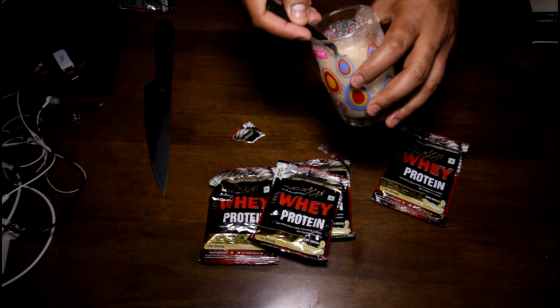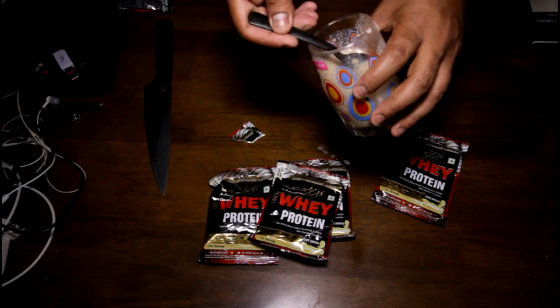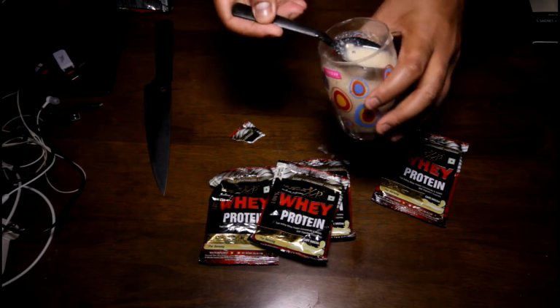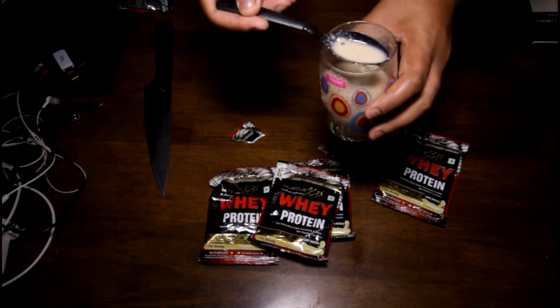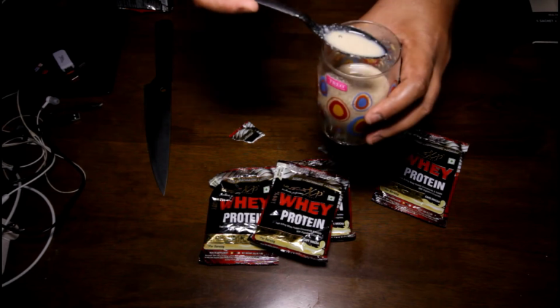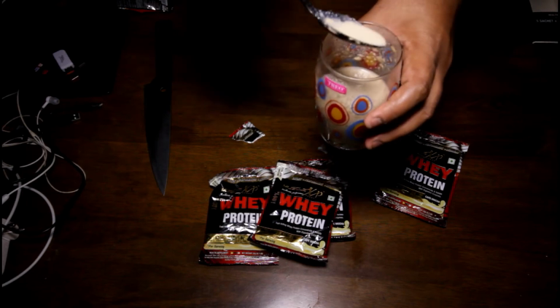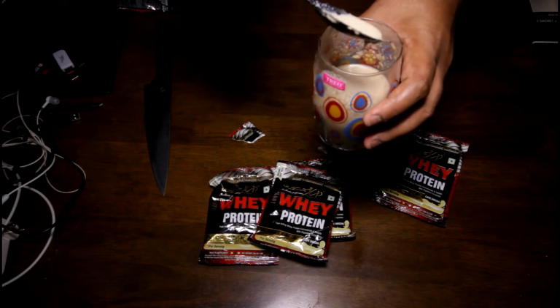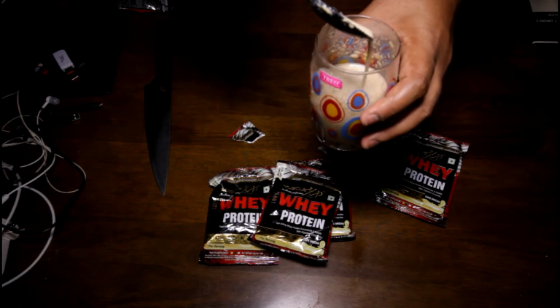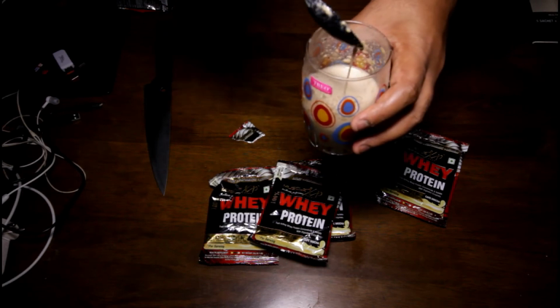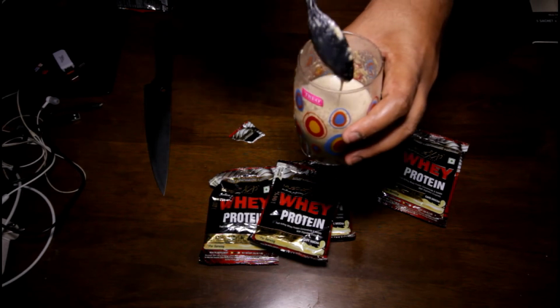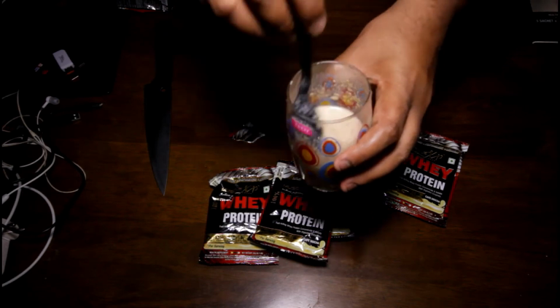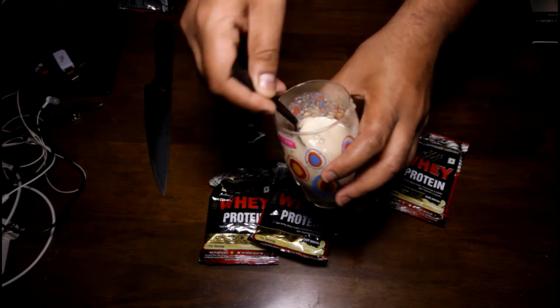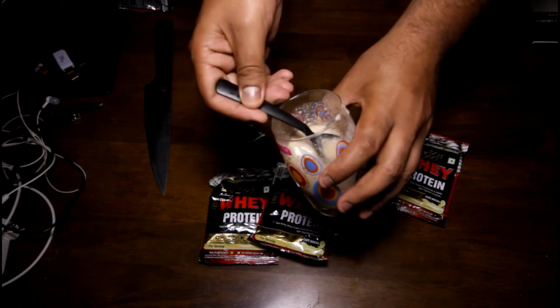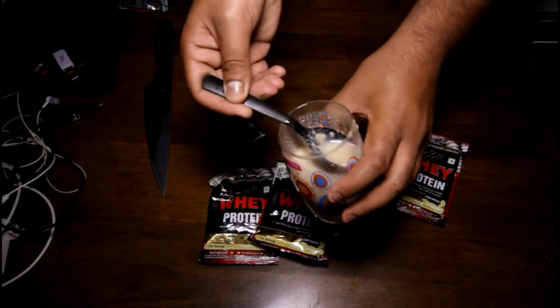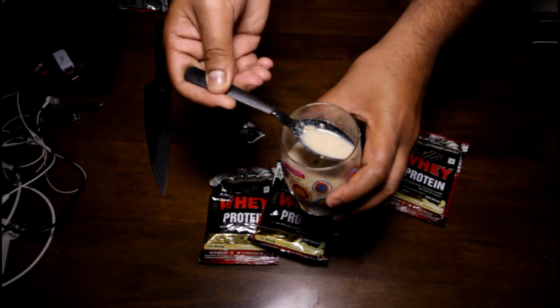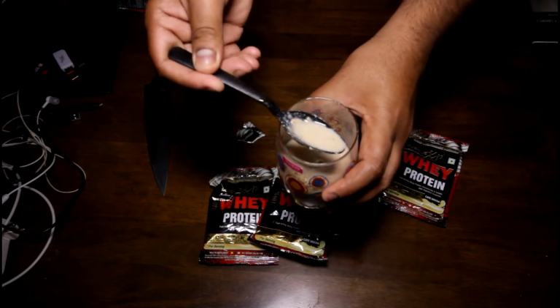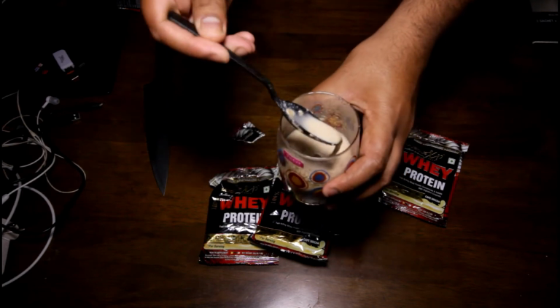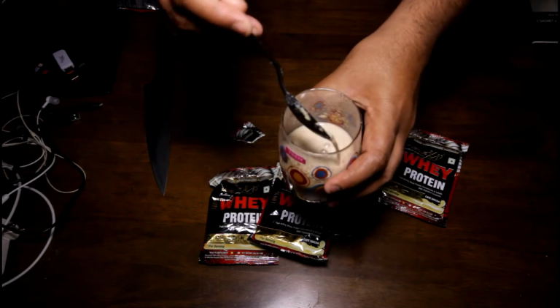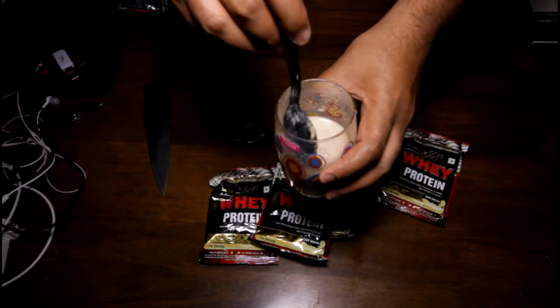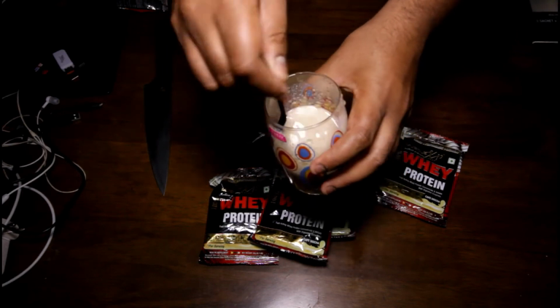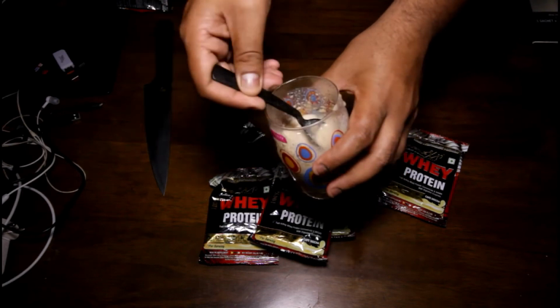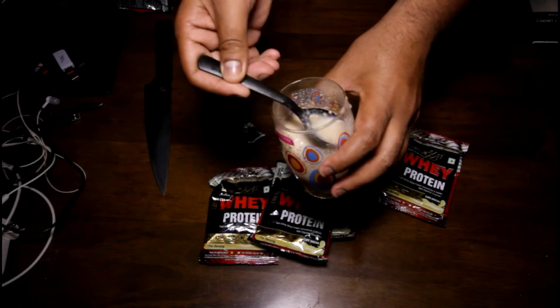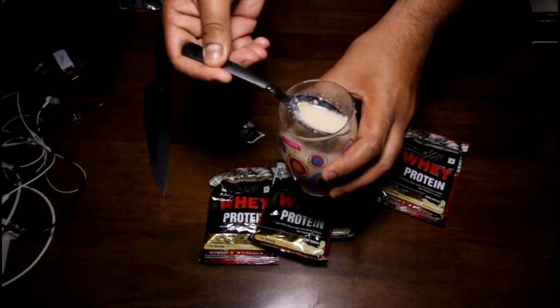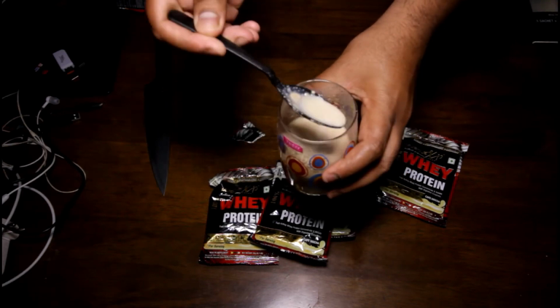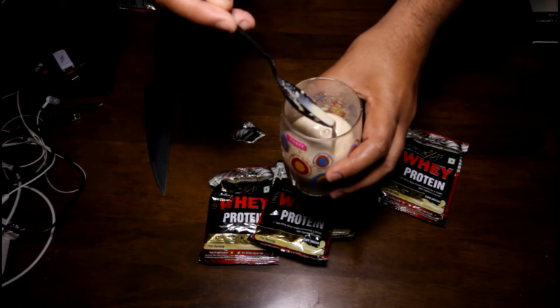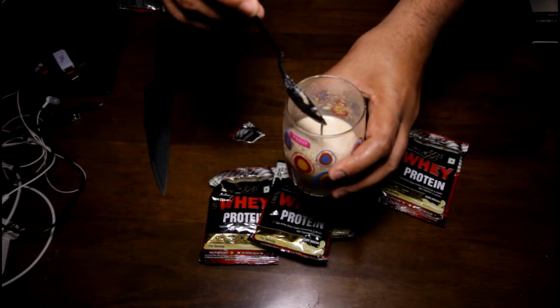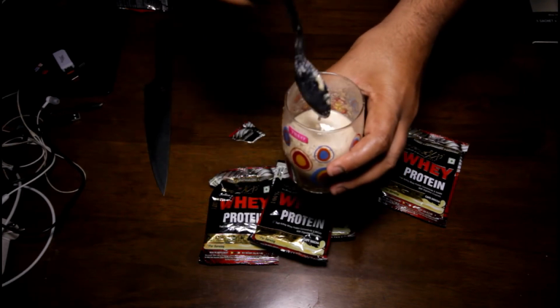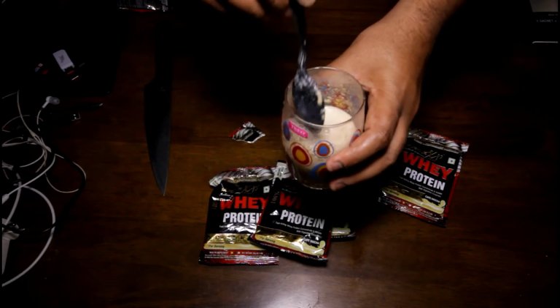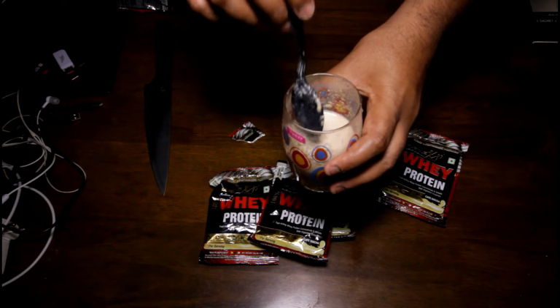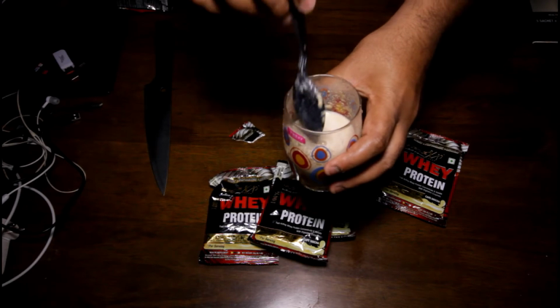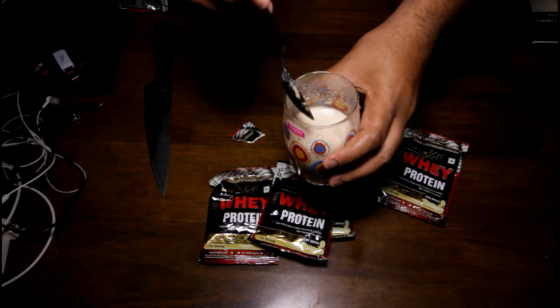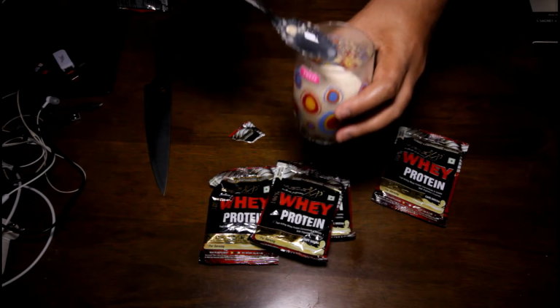You can see, that's how it mixes. Time for taste.